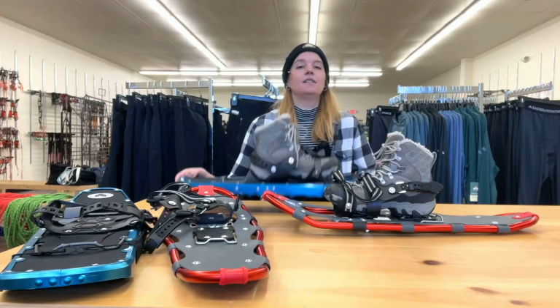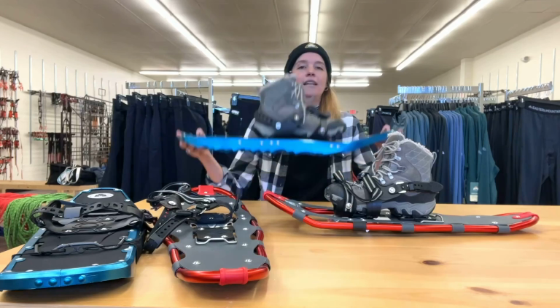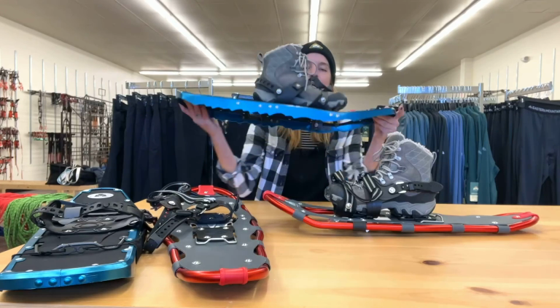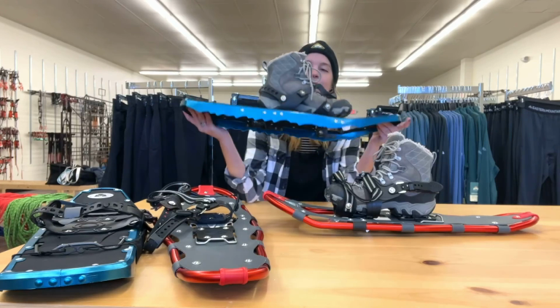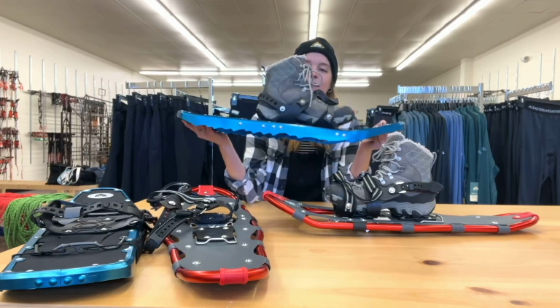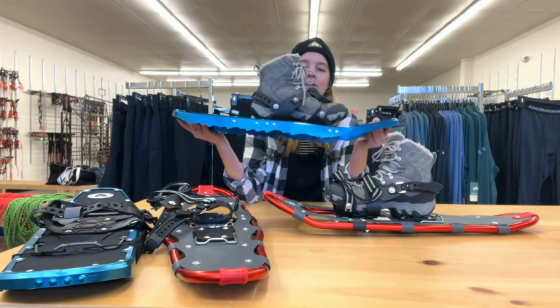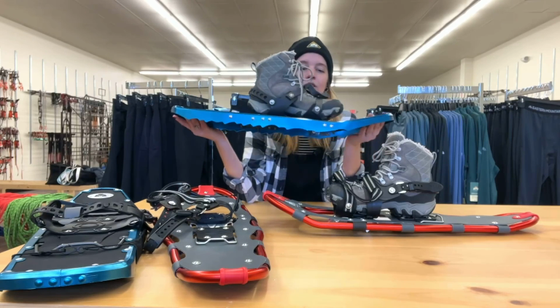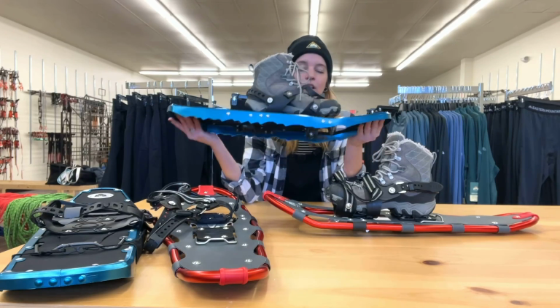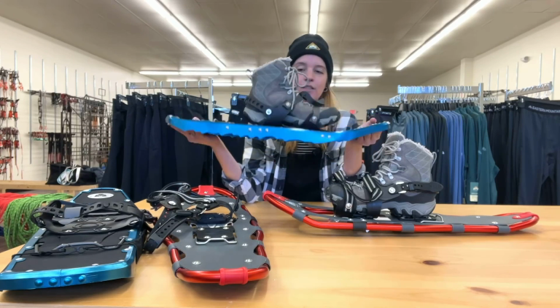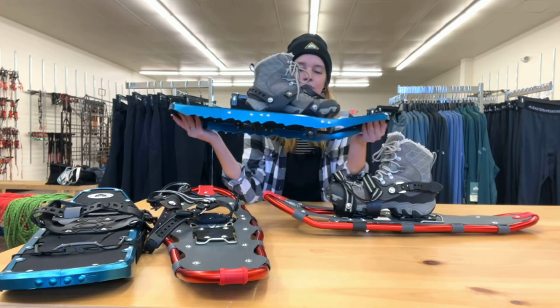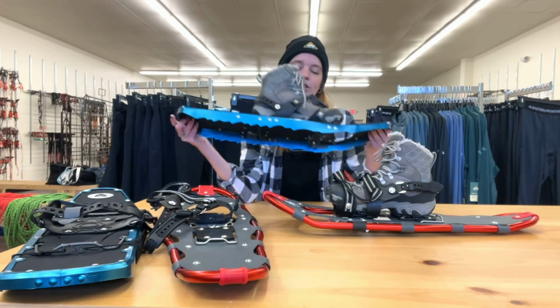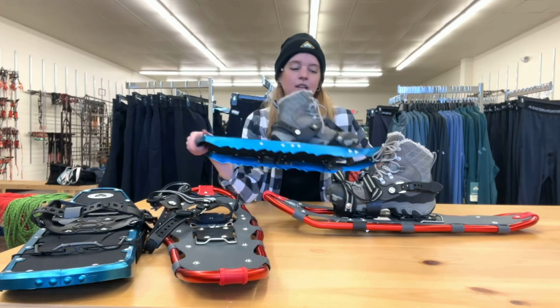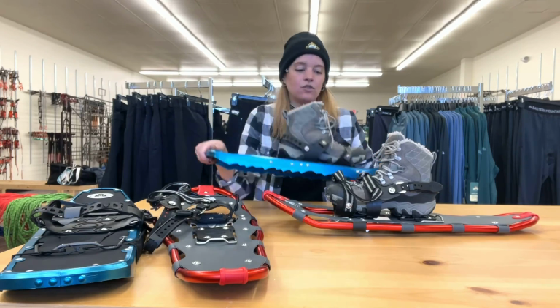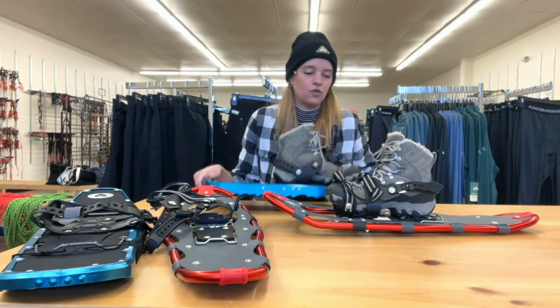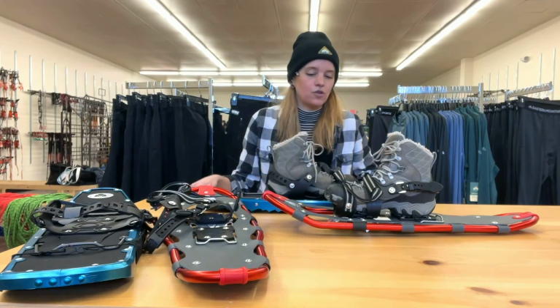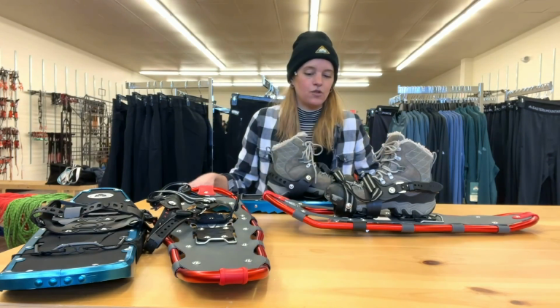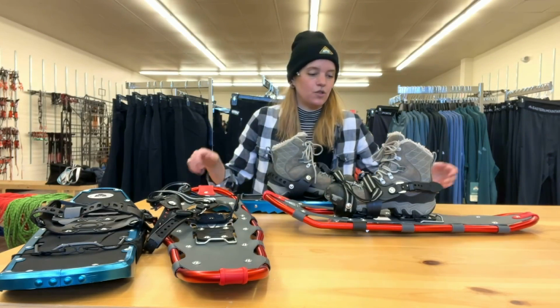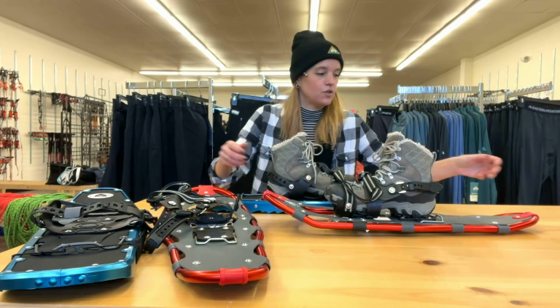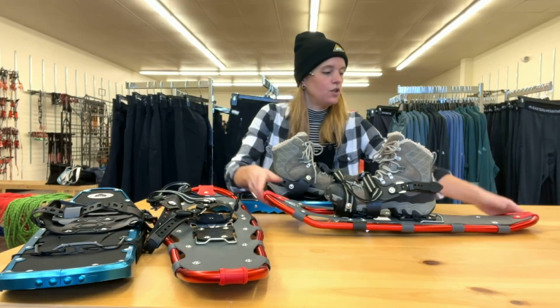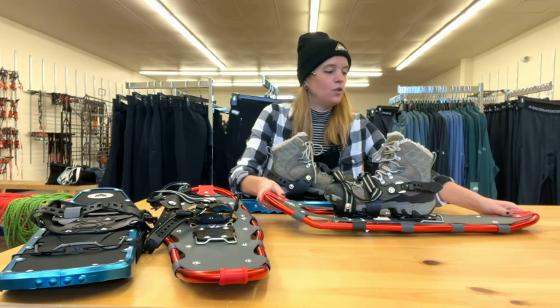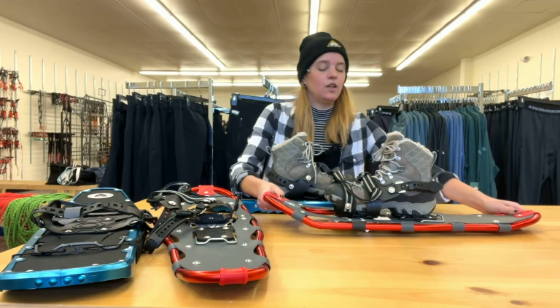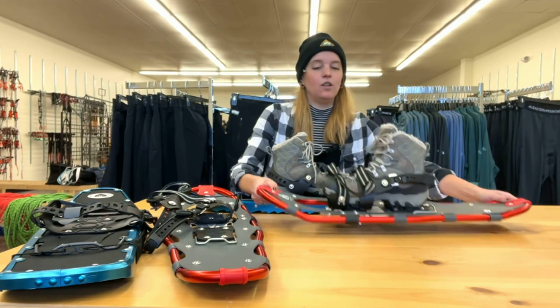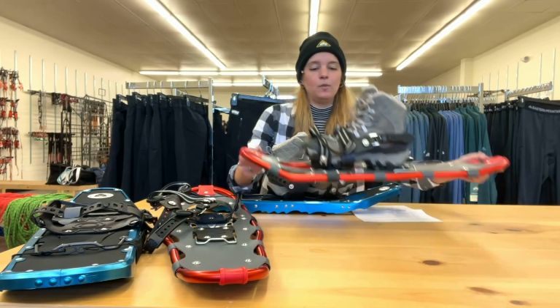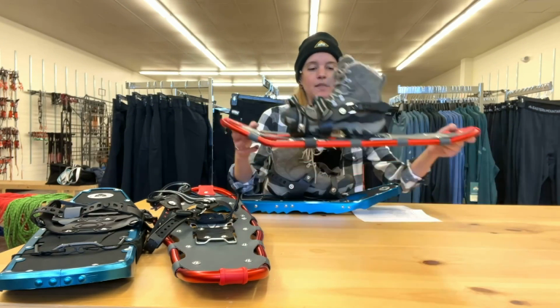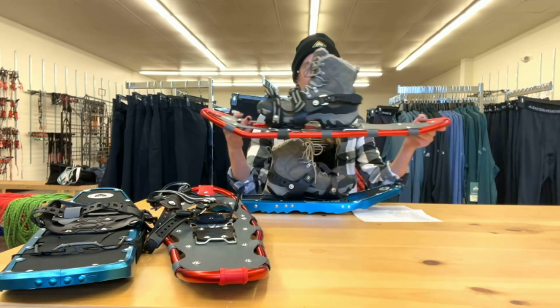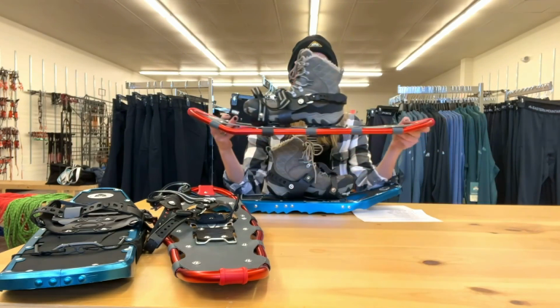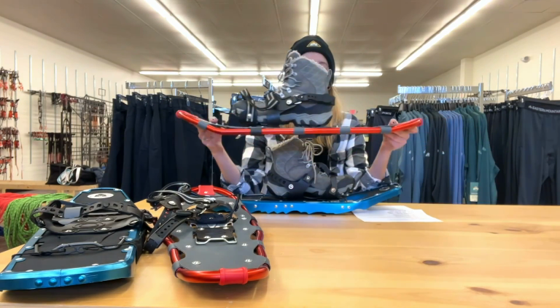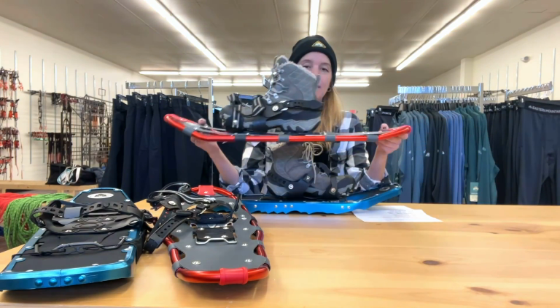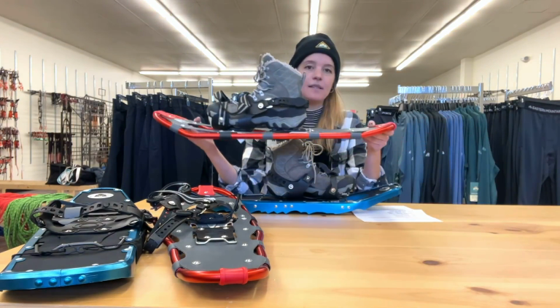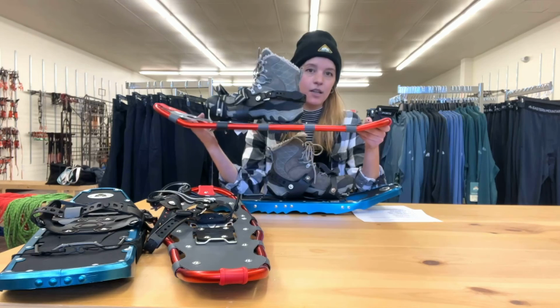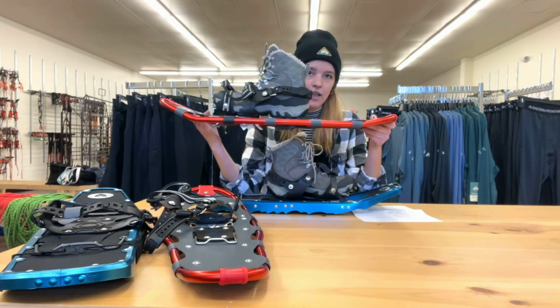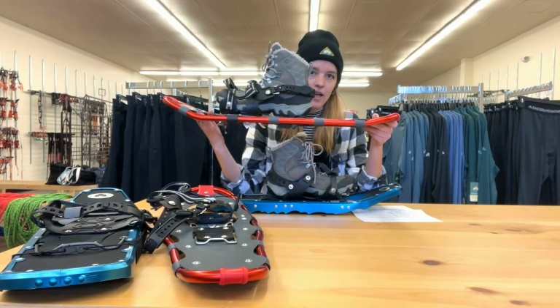Today we're going to be talking about the Trail Snowshoes and the Stroll Snowshoes, two new pieces to the EMS gear line.